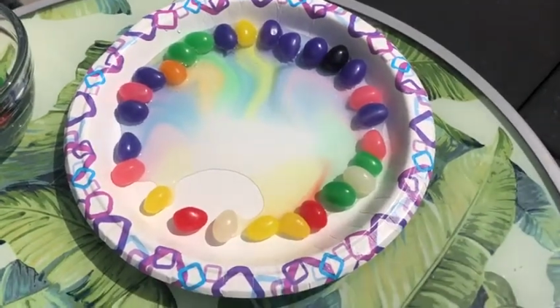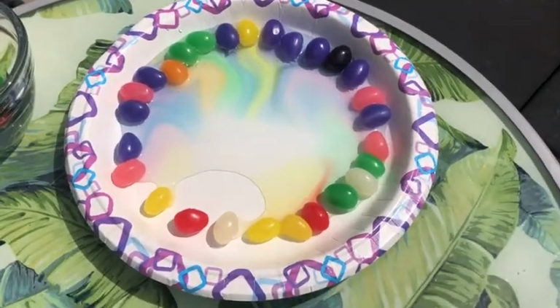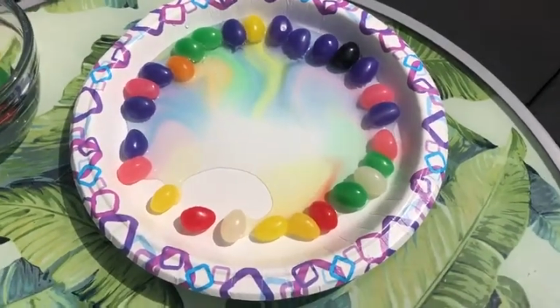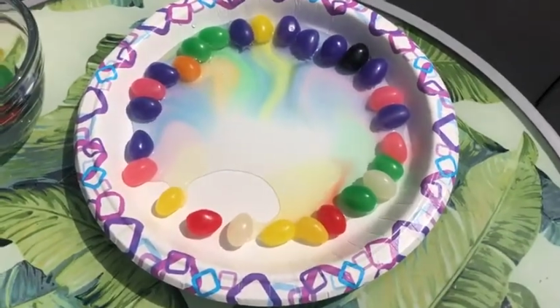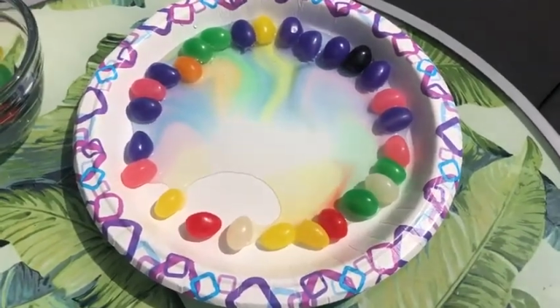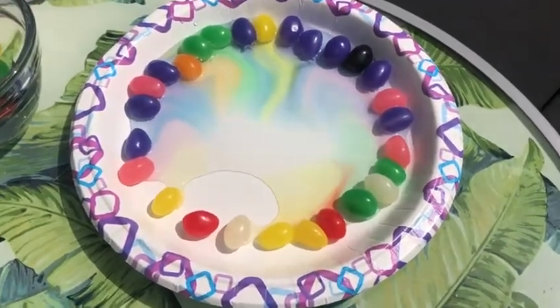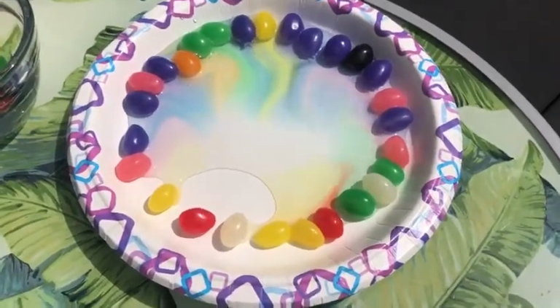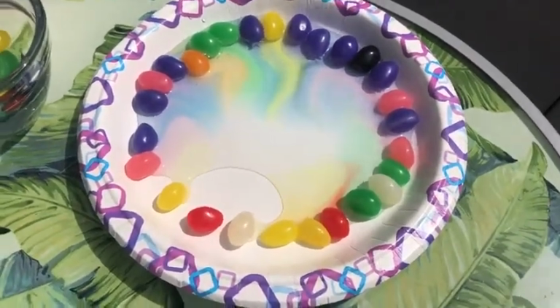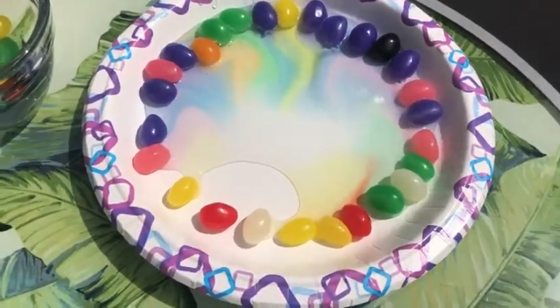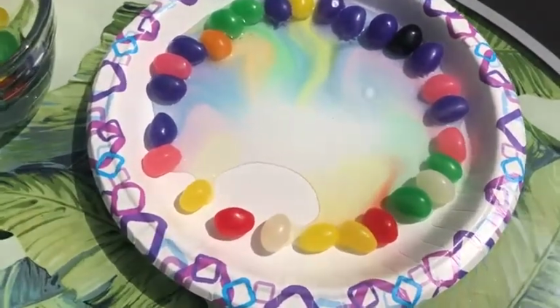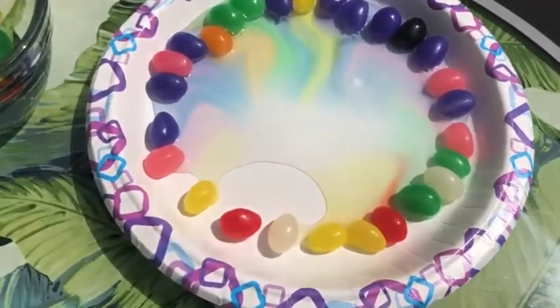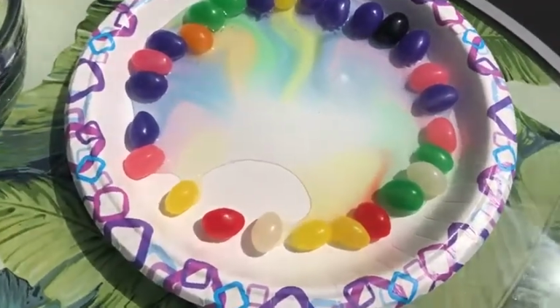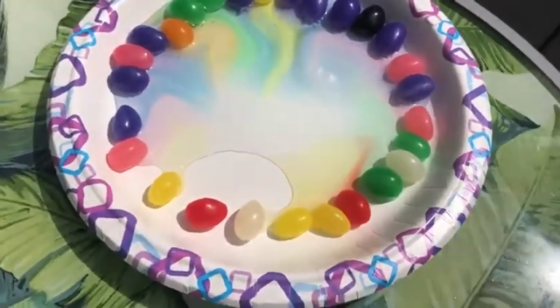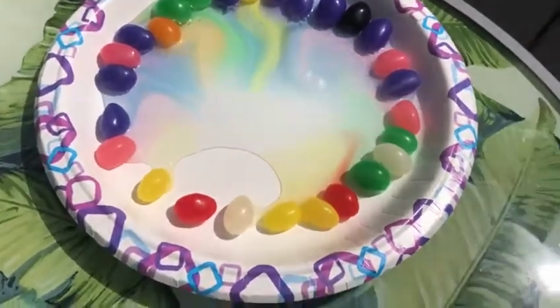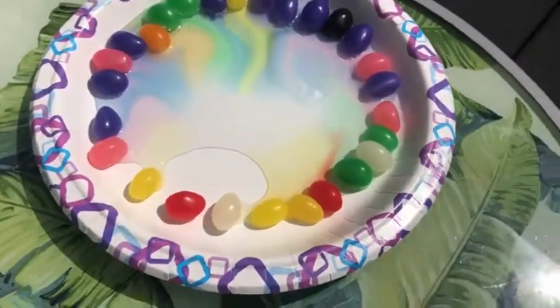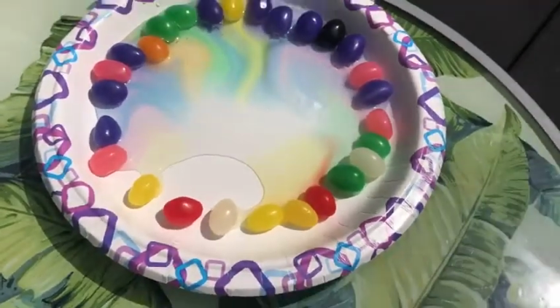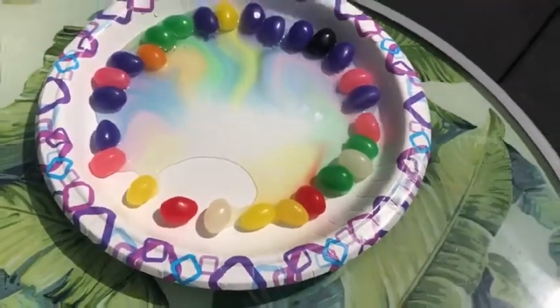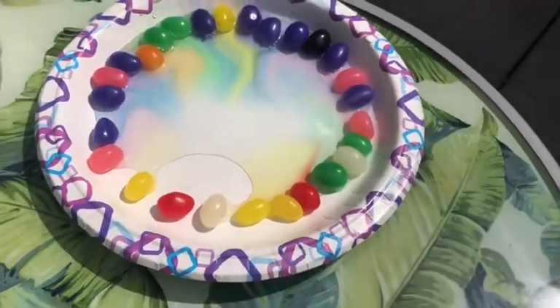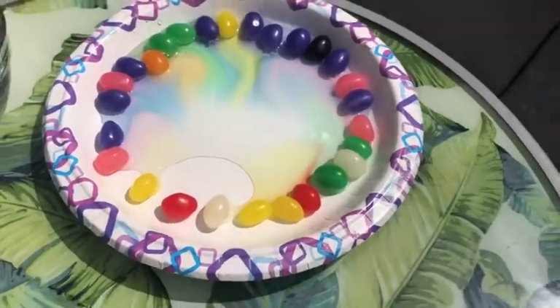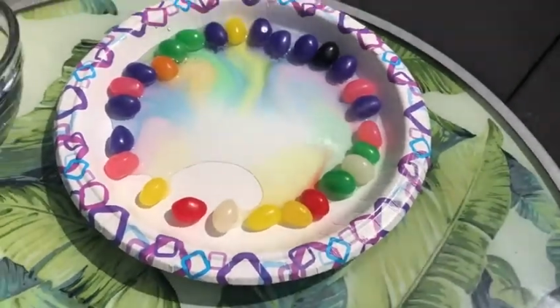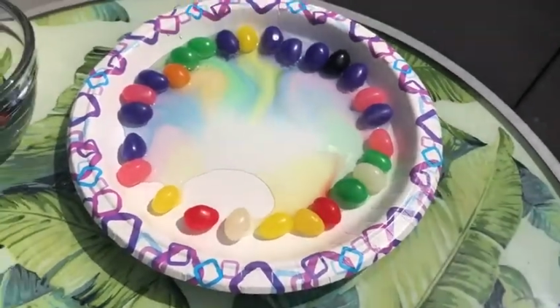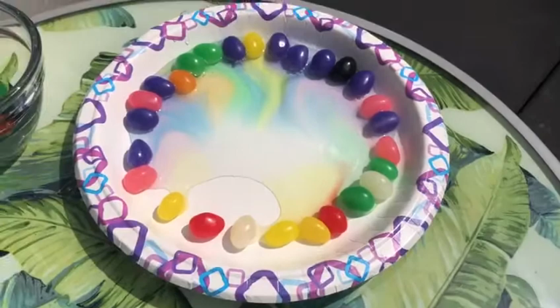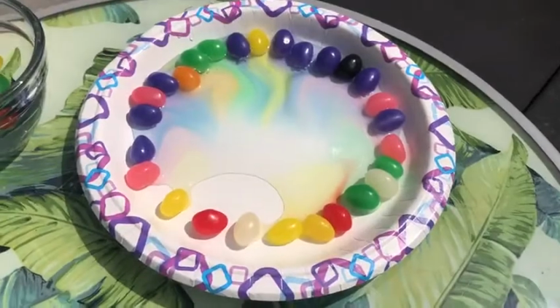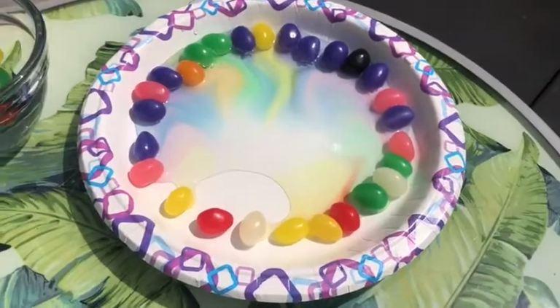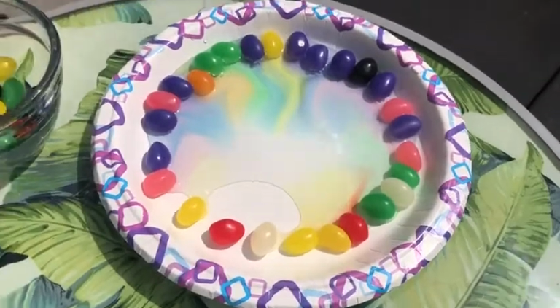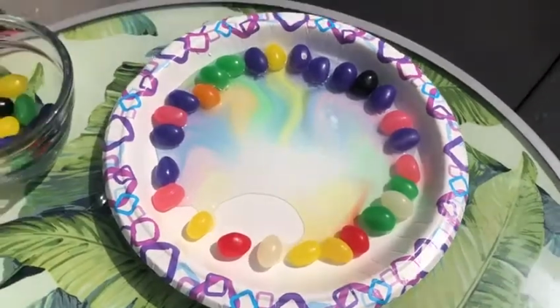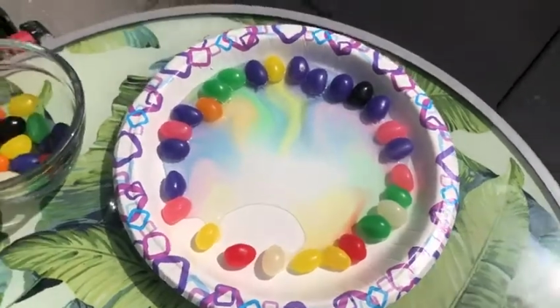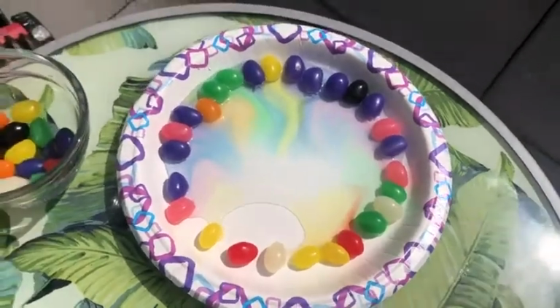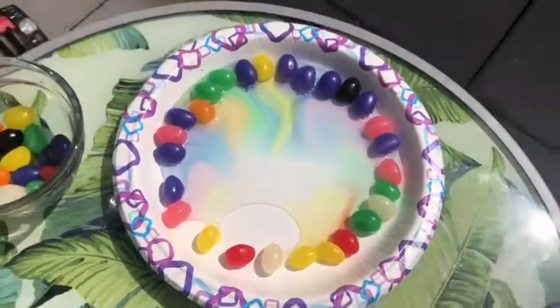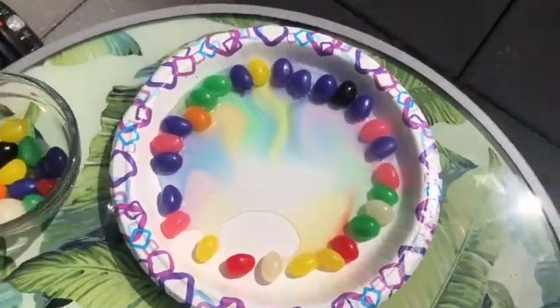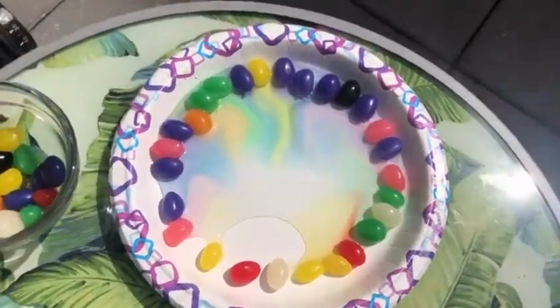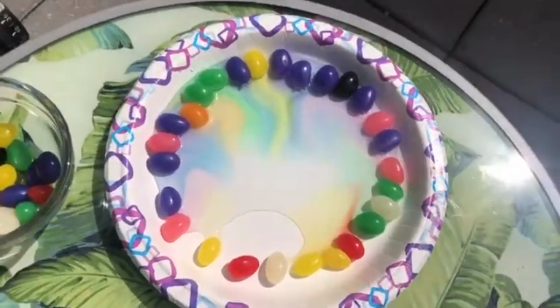All right, everyone. Go ahead and try your jelly bean experiment at home. Let me know how it goes. Bye!